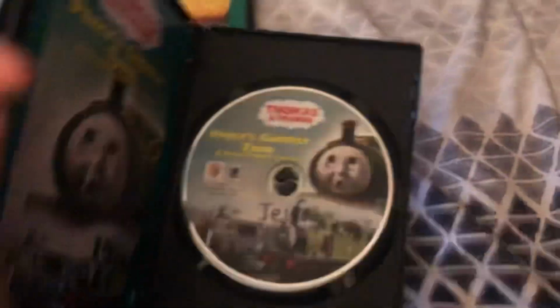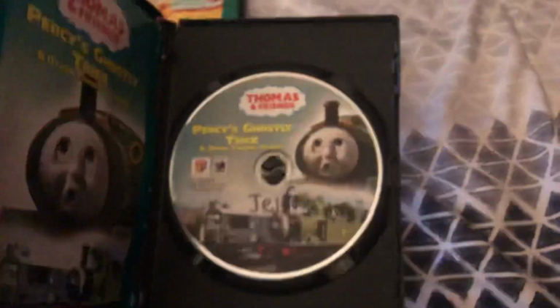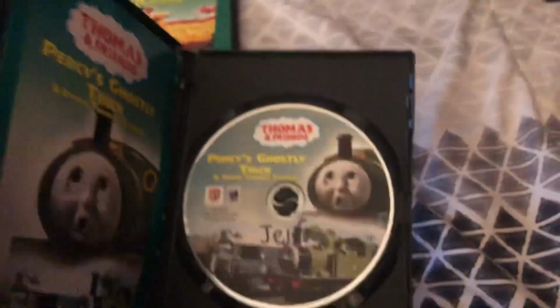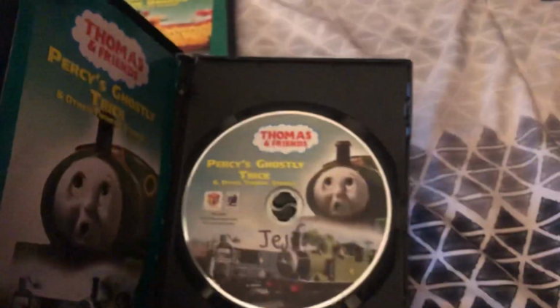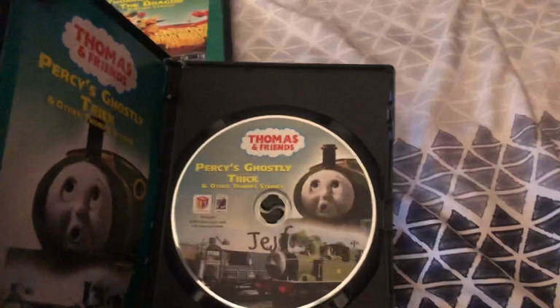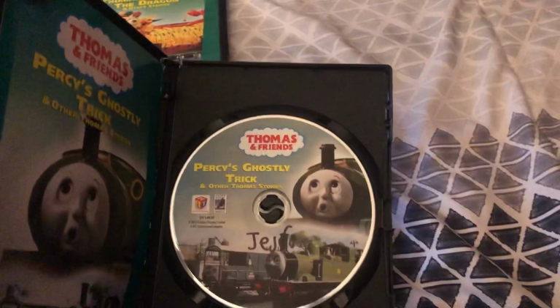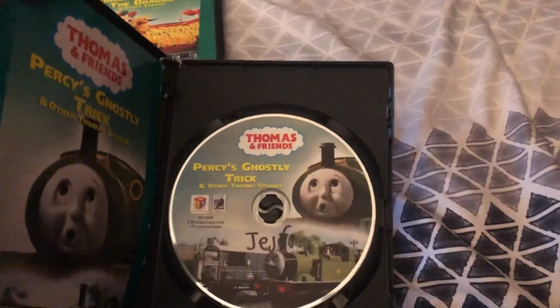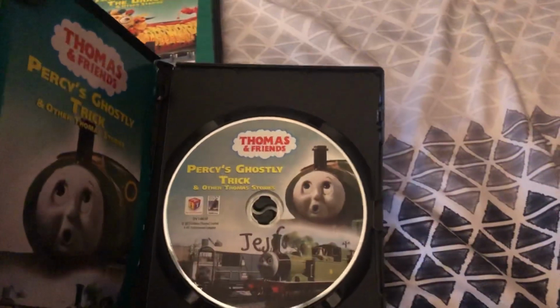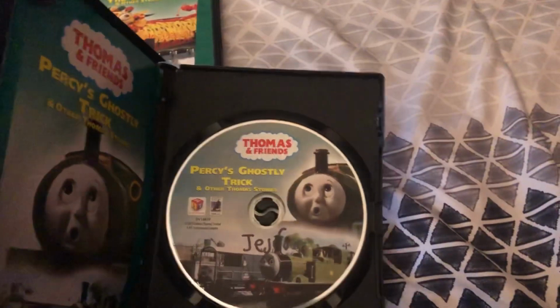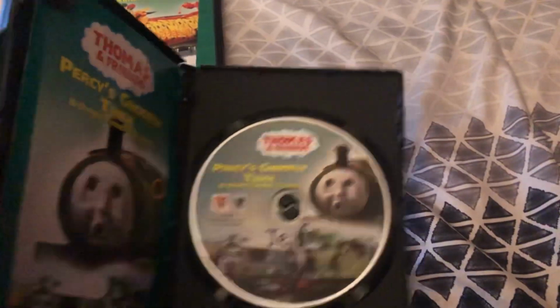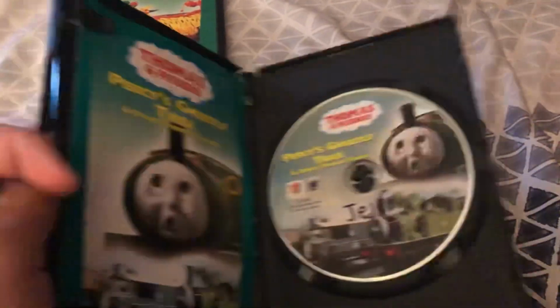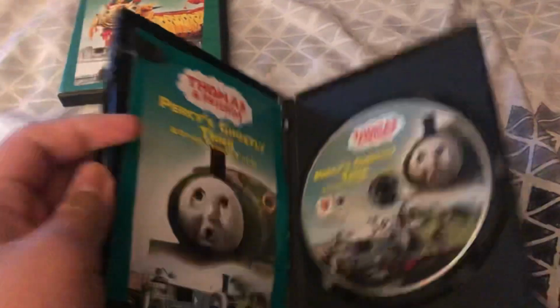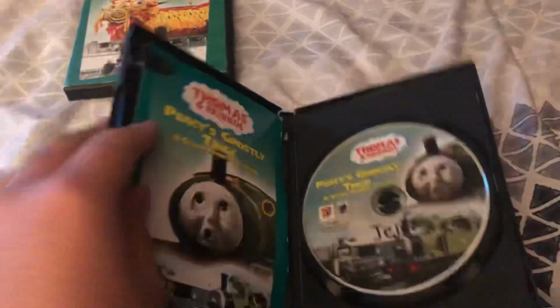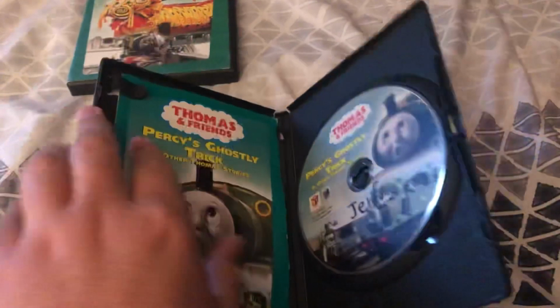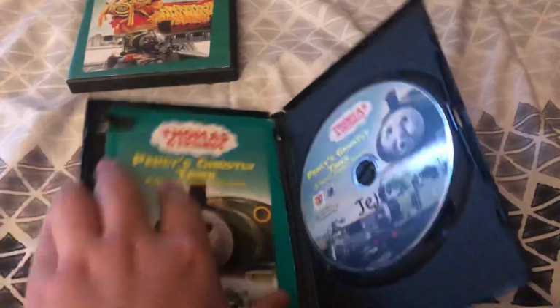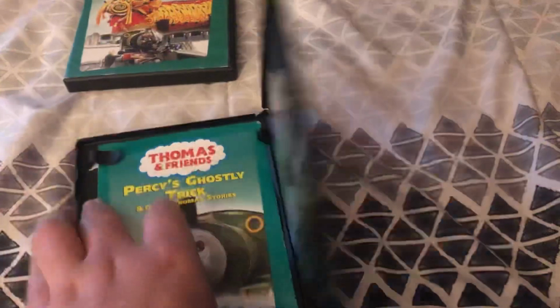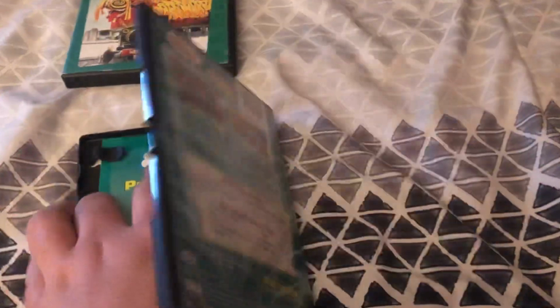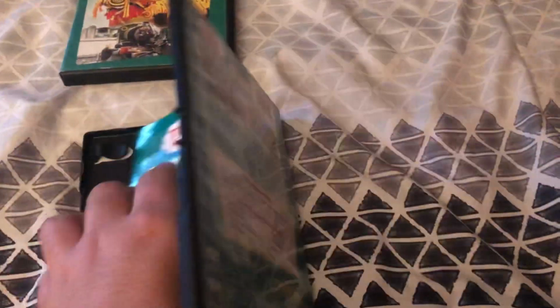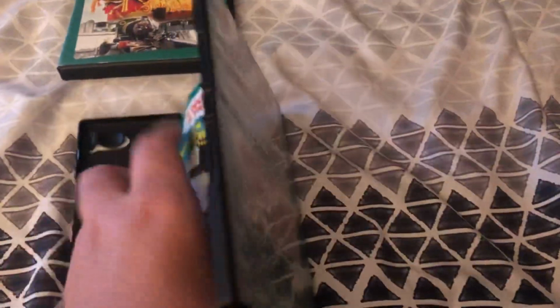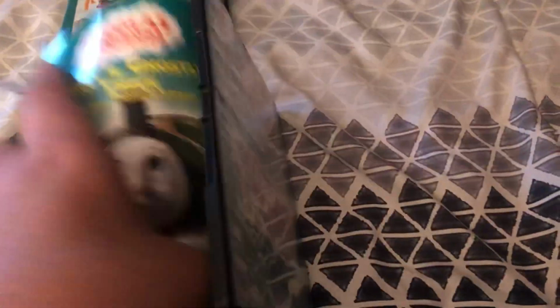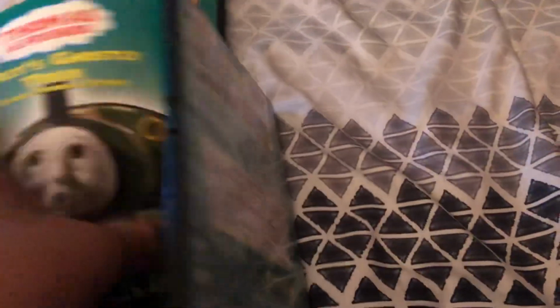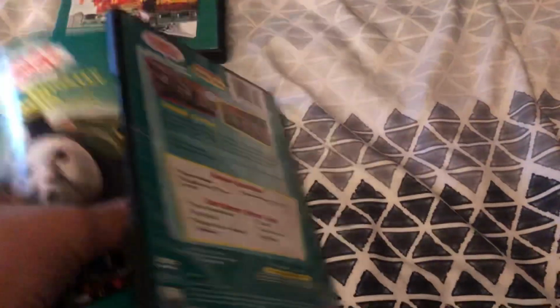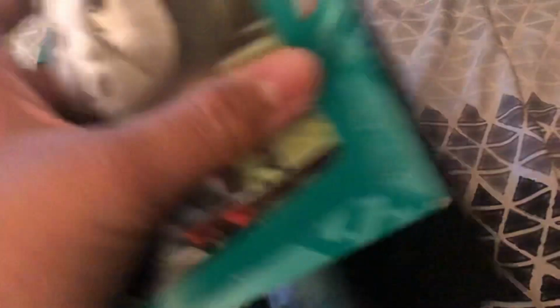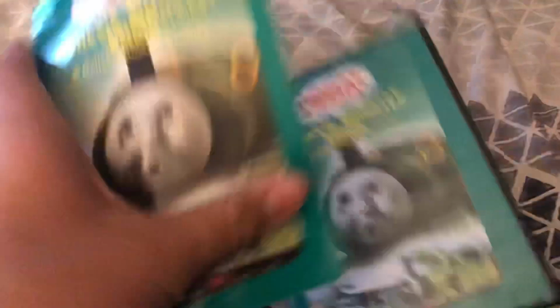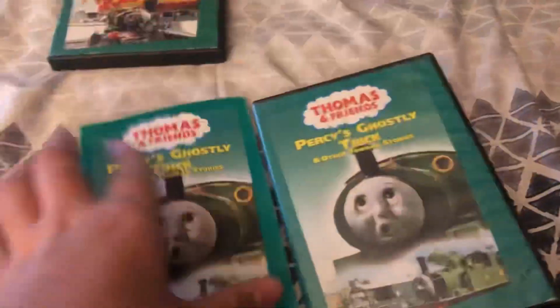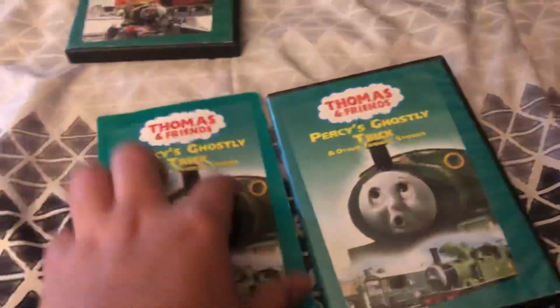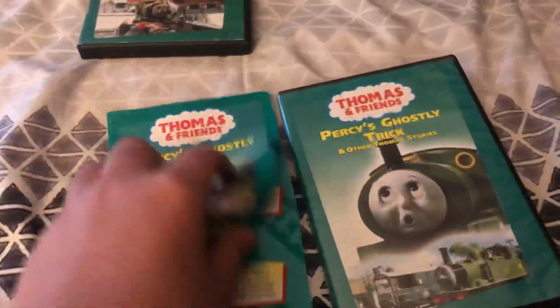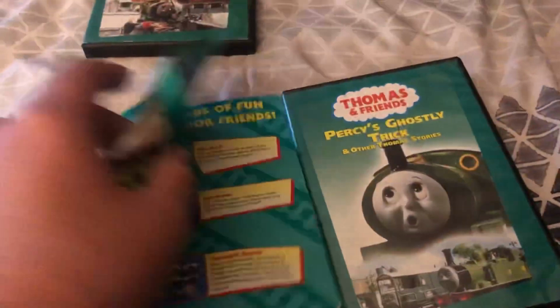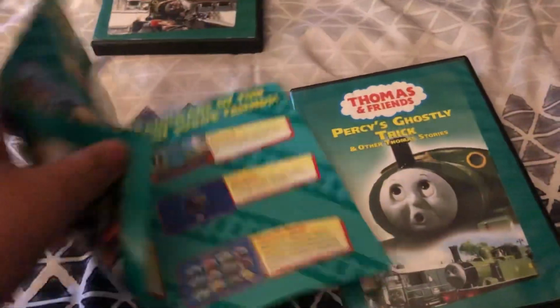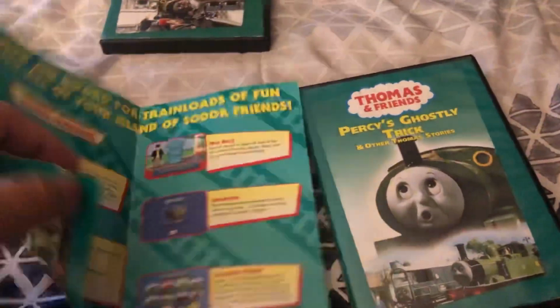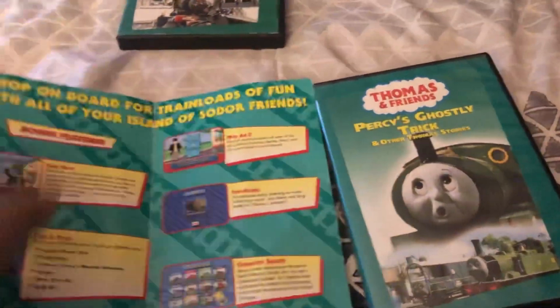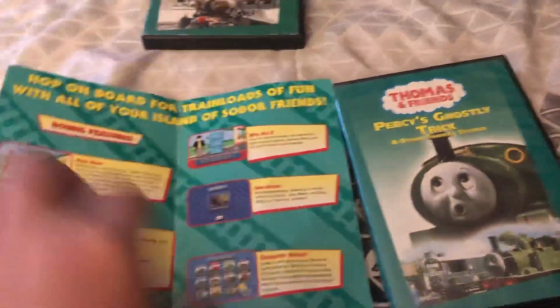Here's the disc with Percy all over it, and here's another insert.